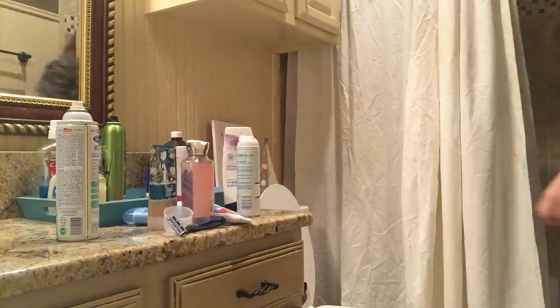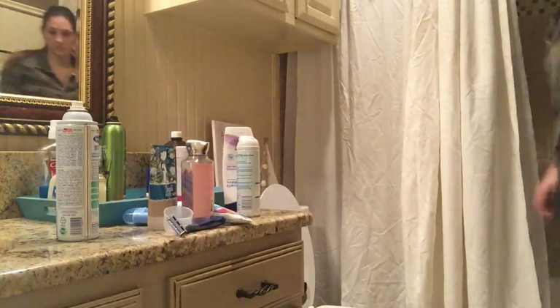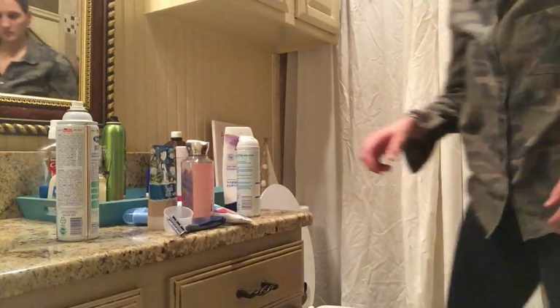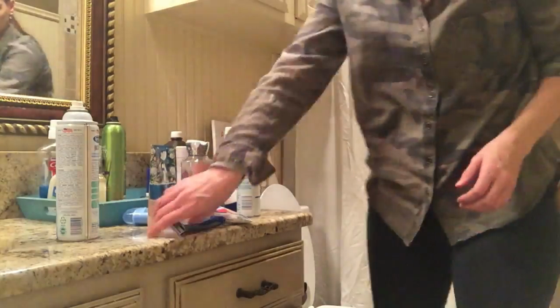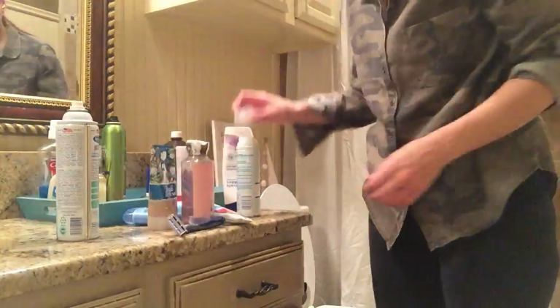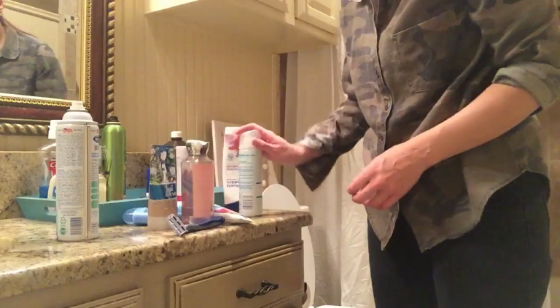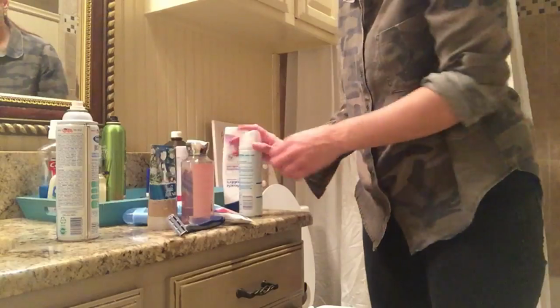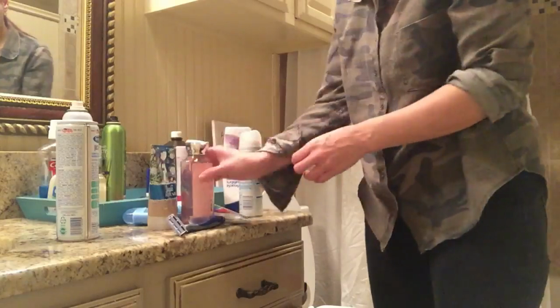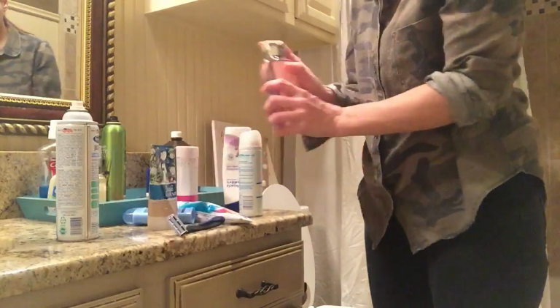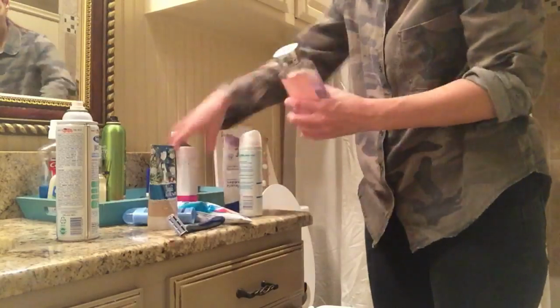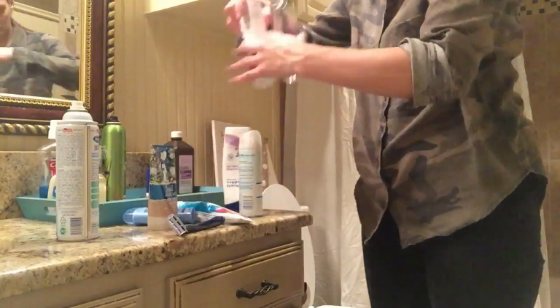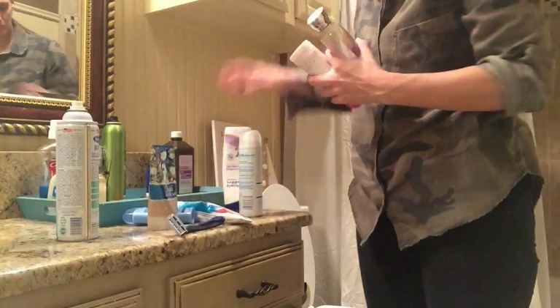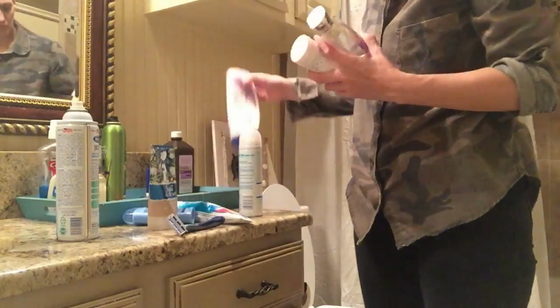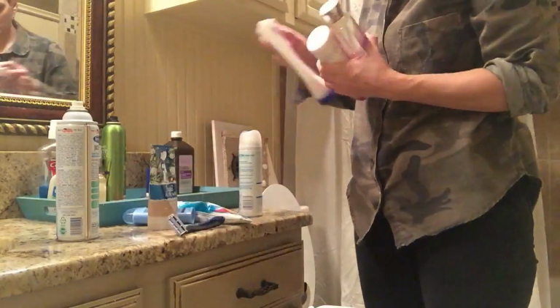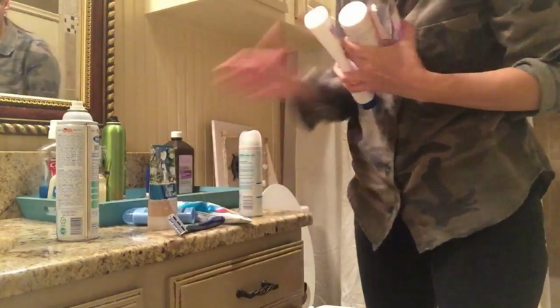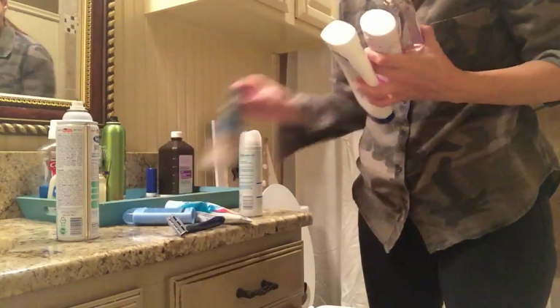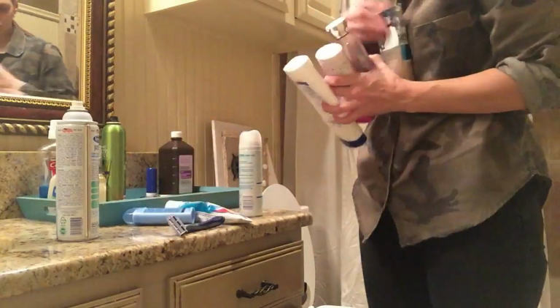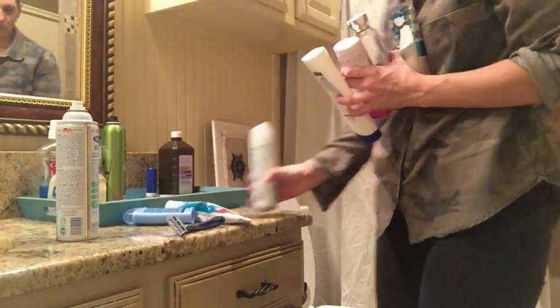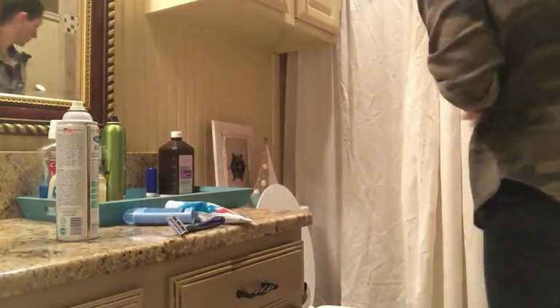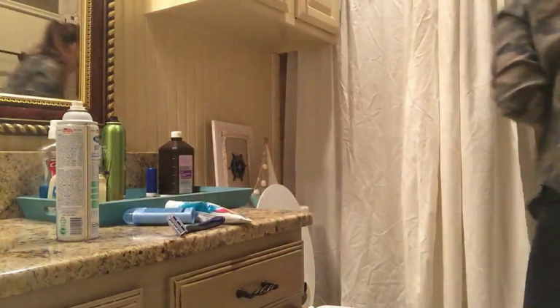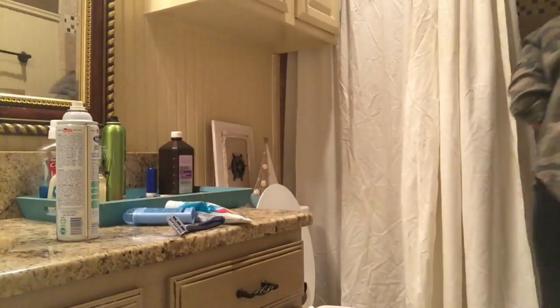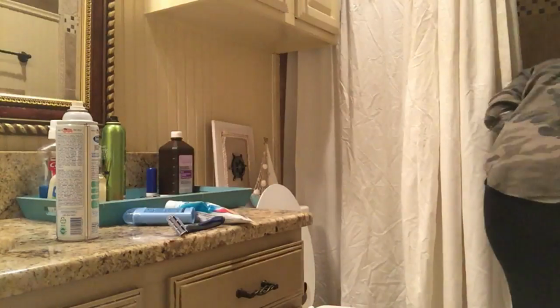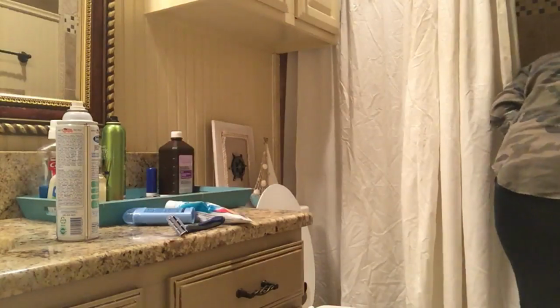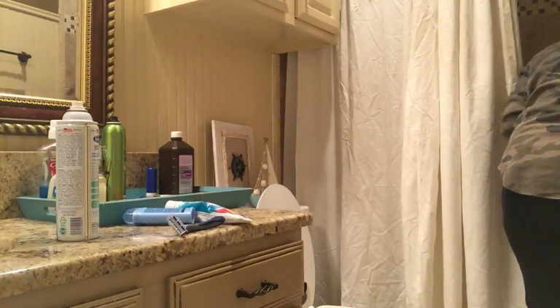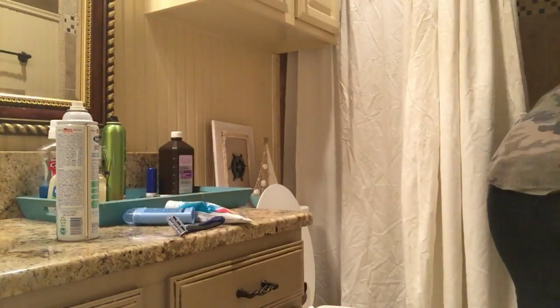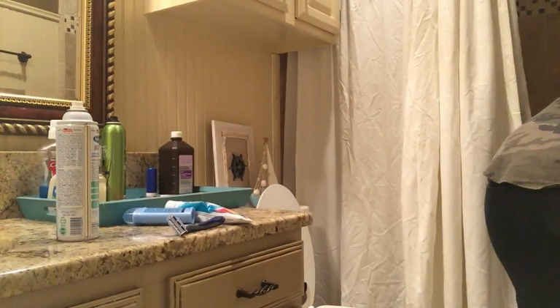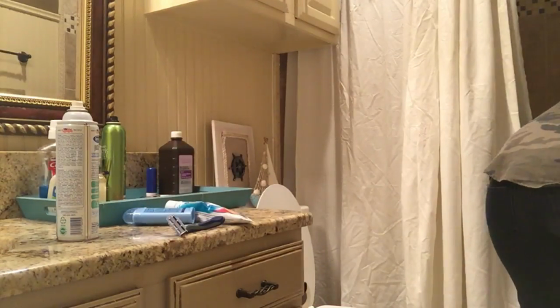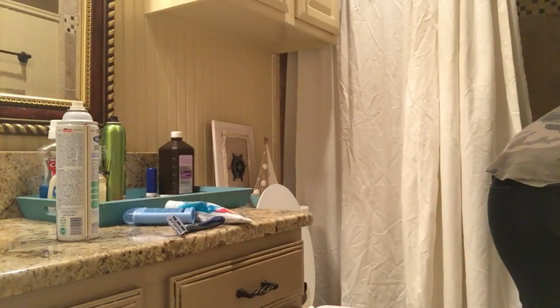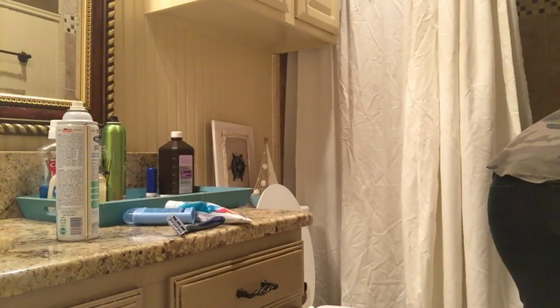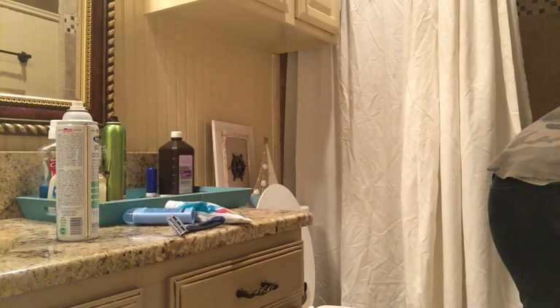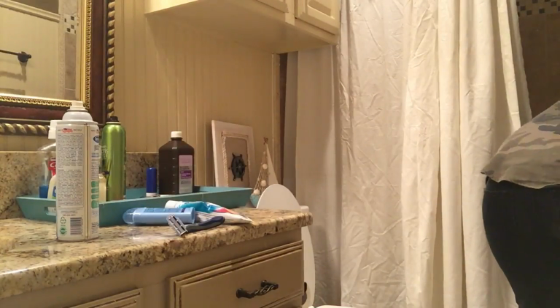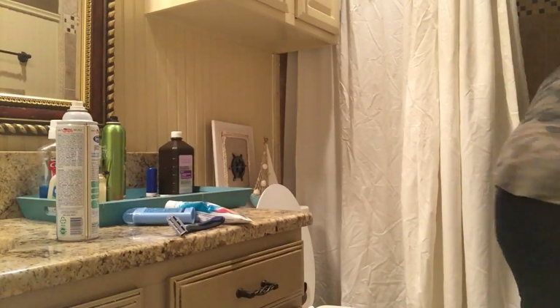This shower curtain is from Urban Outfitters, and I think I purchased it for about $30 or $40.